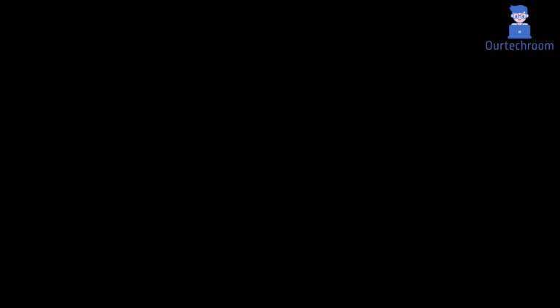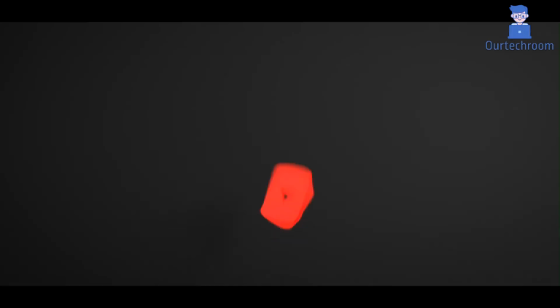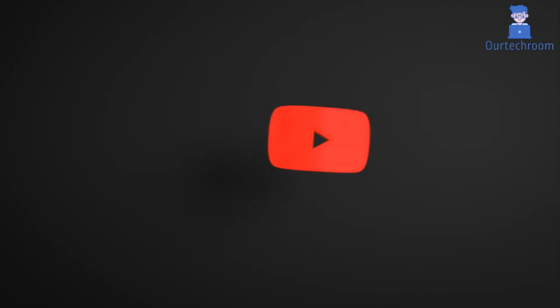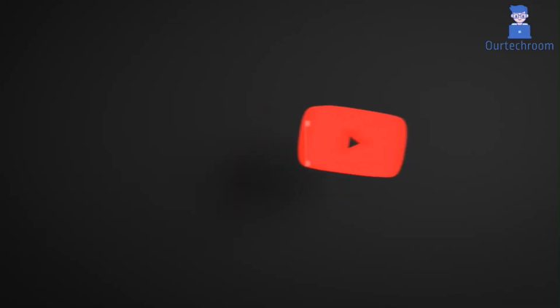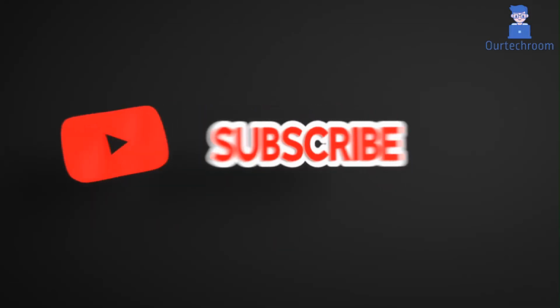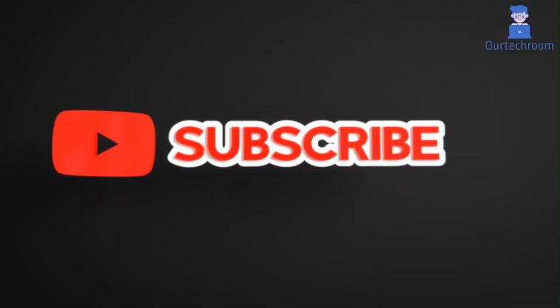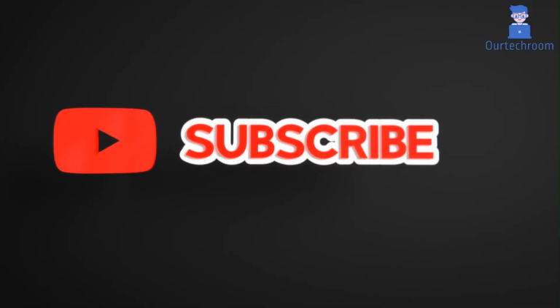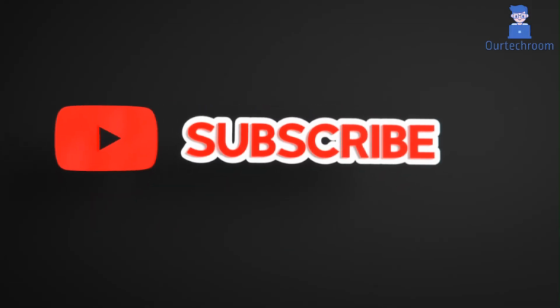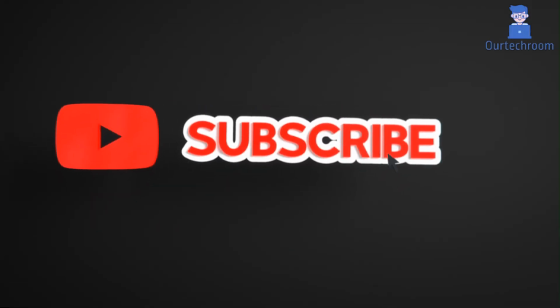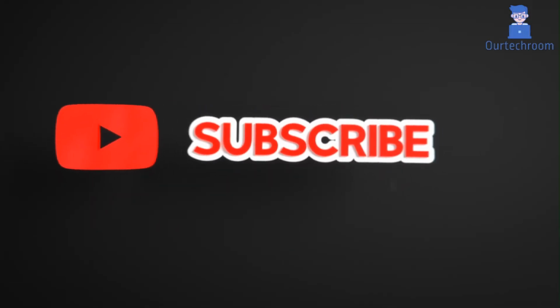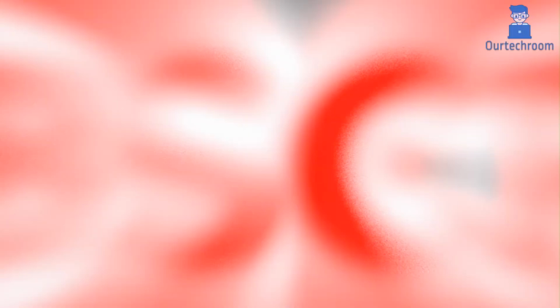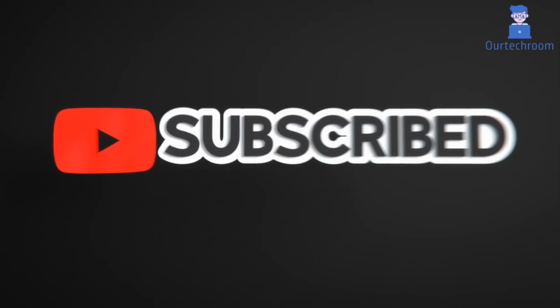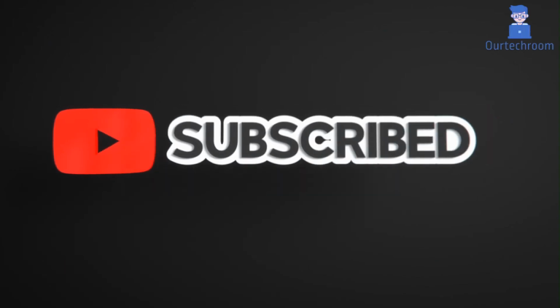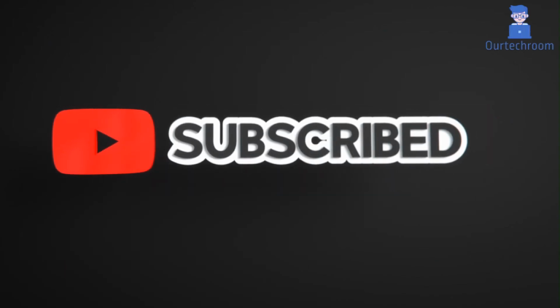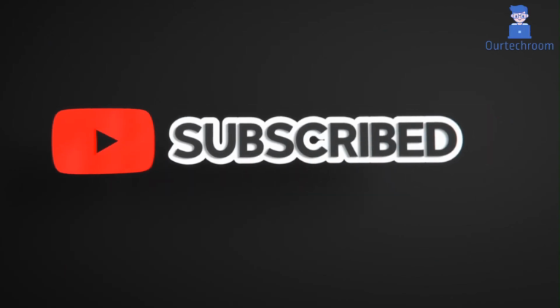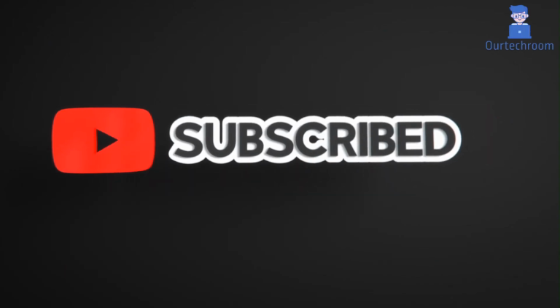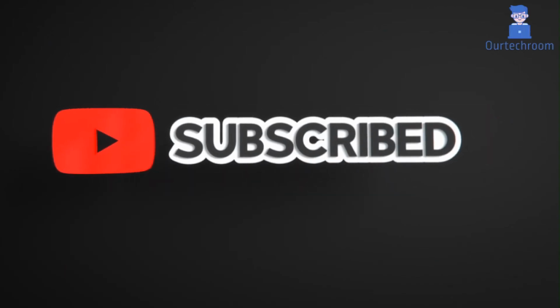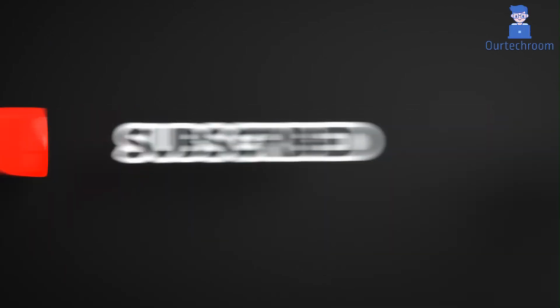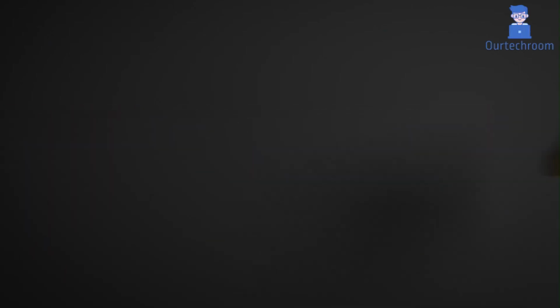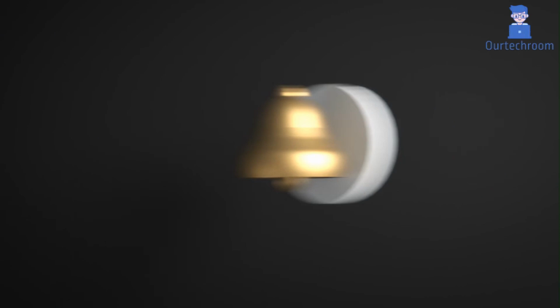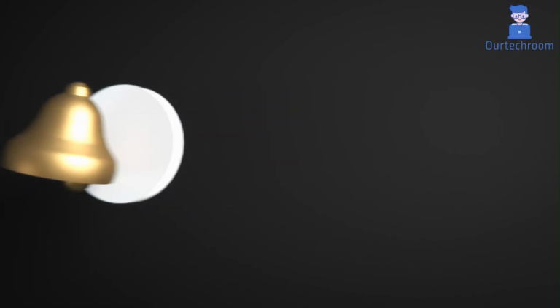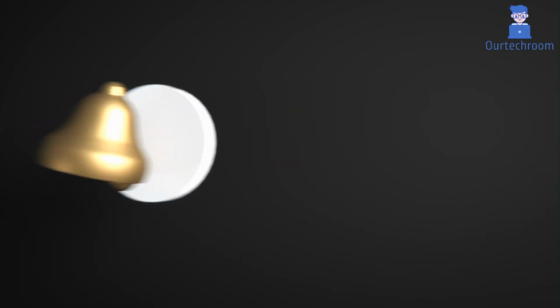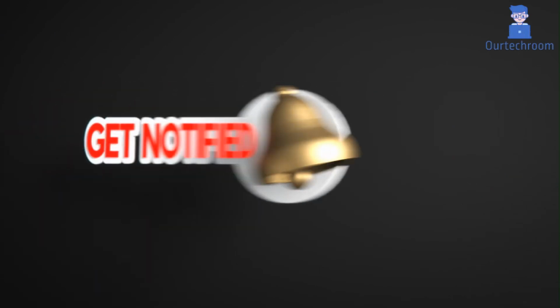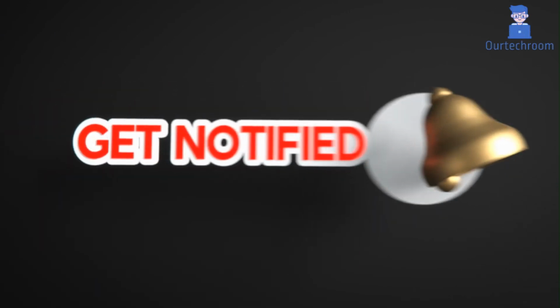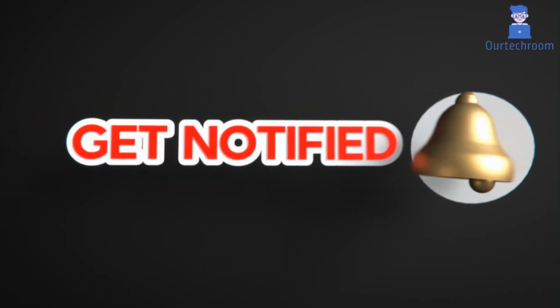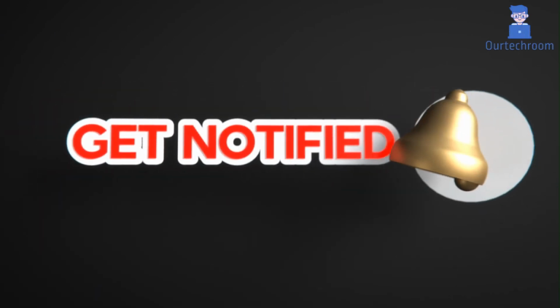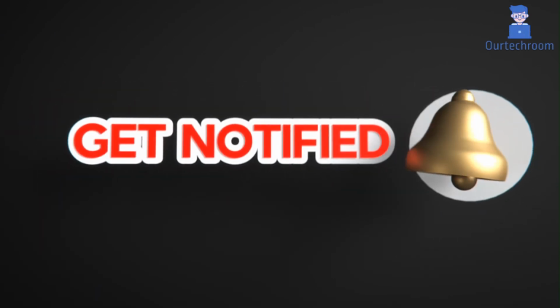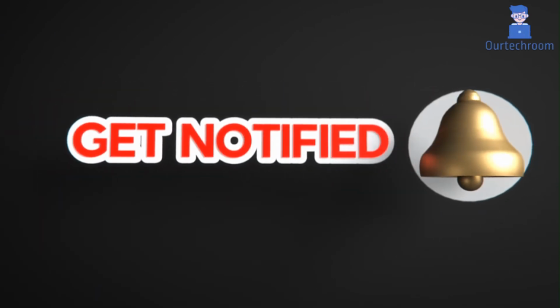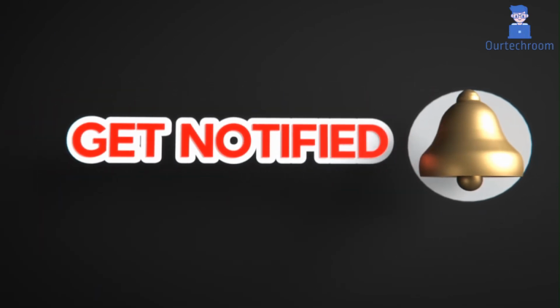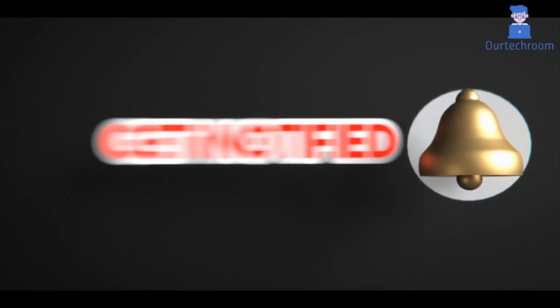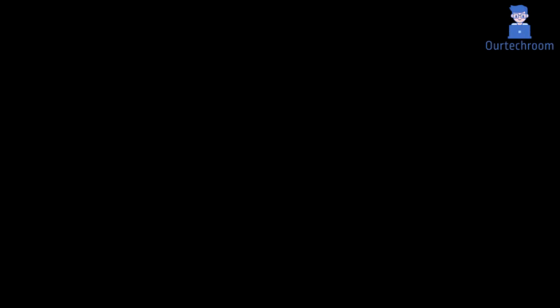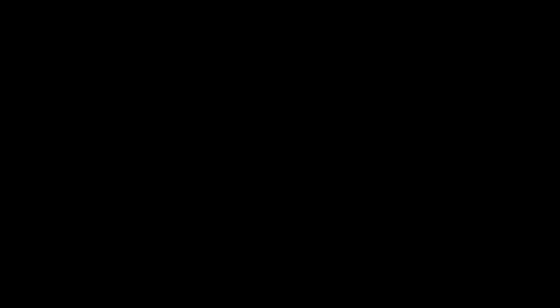That's all for today. If you like this video, please like, share, and subscribe to the channel. Also click on the bell icon to never miss any updates. Thank you.